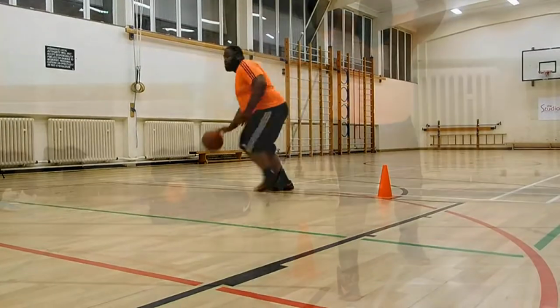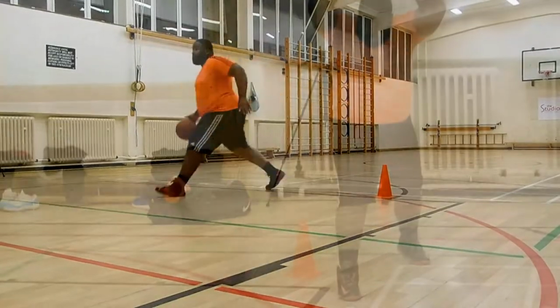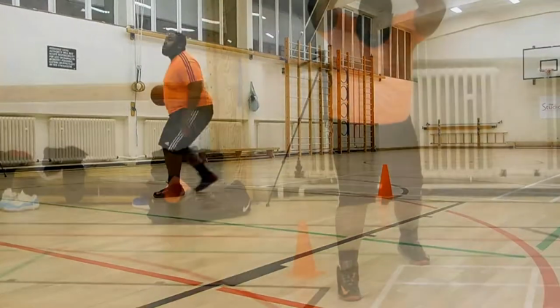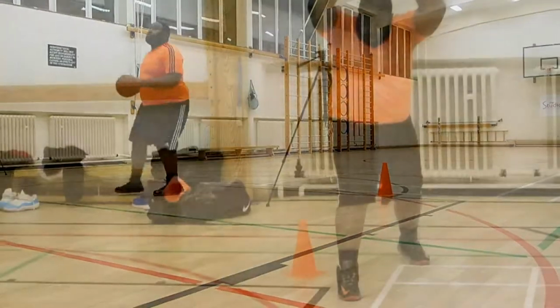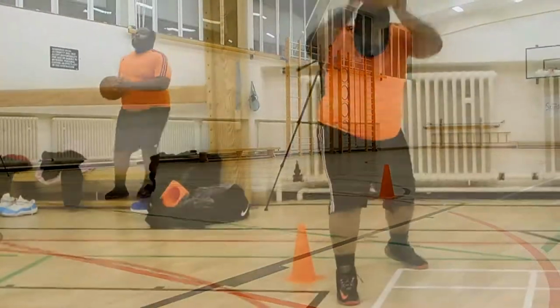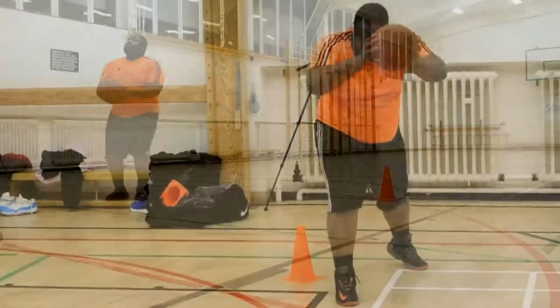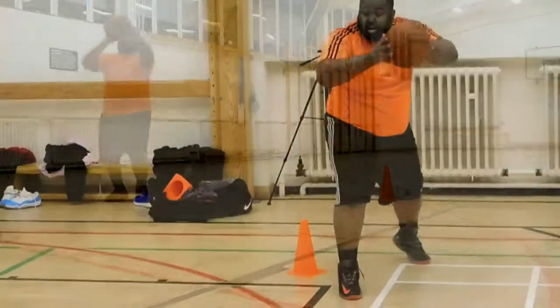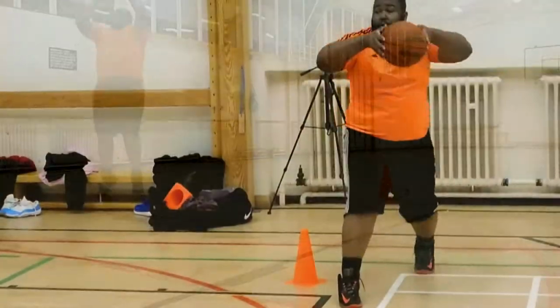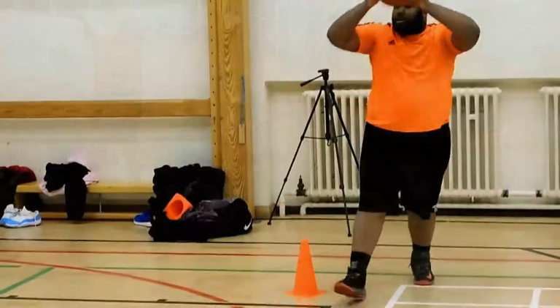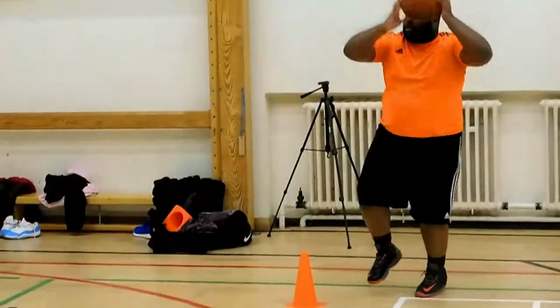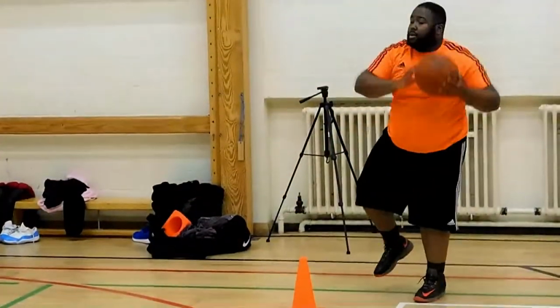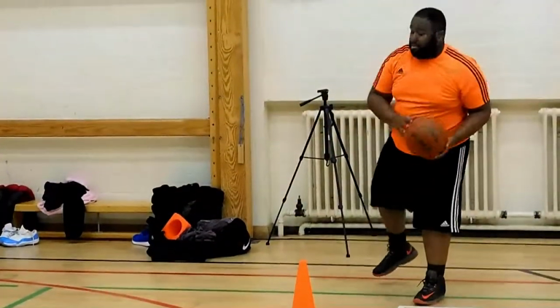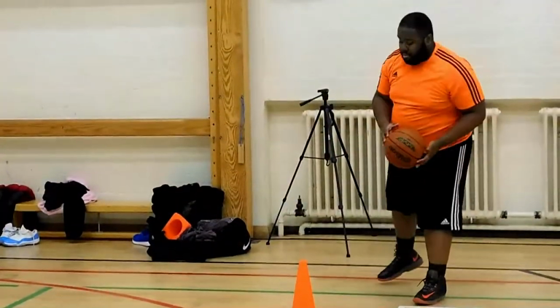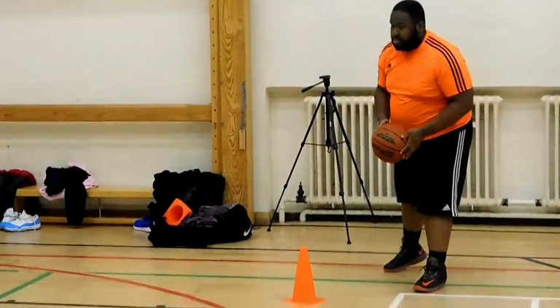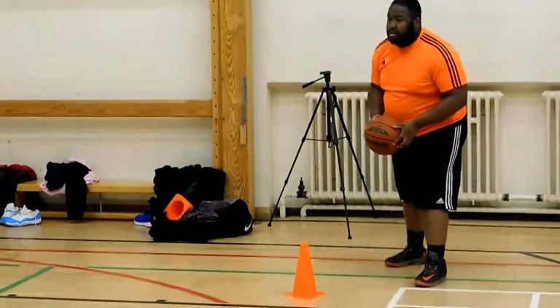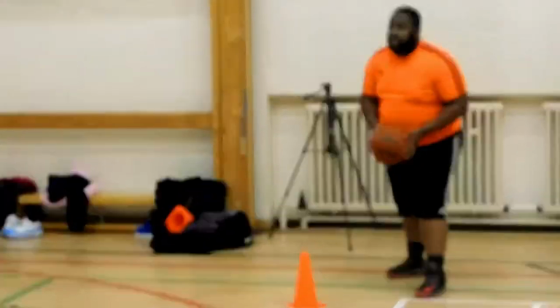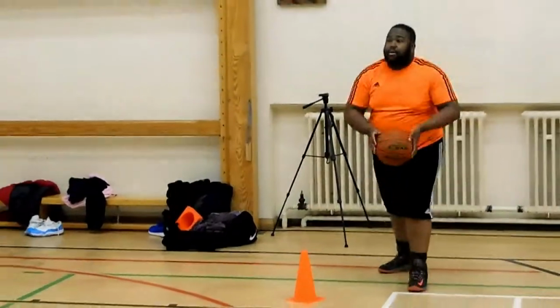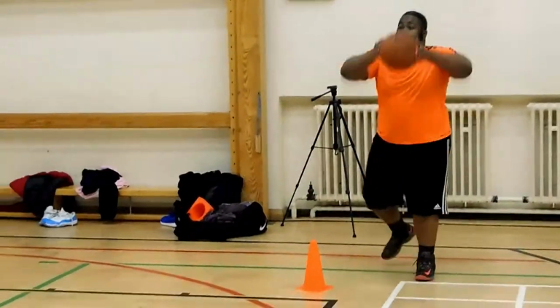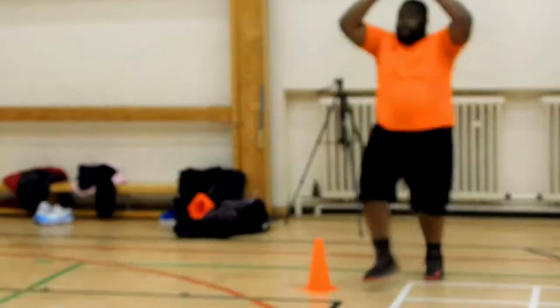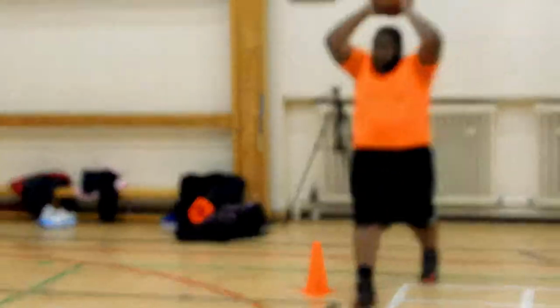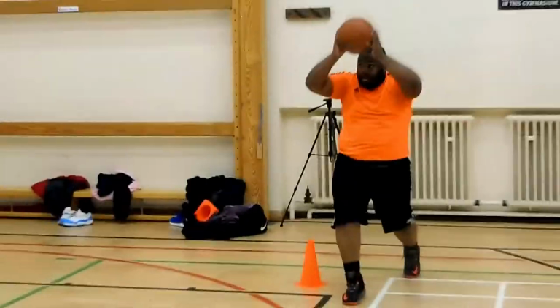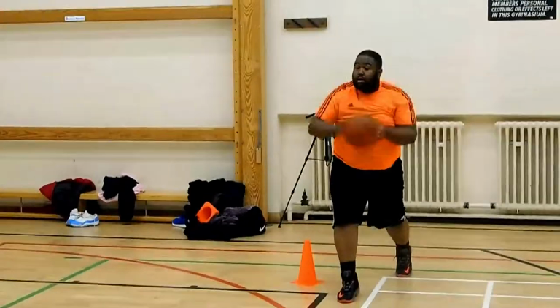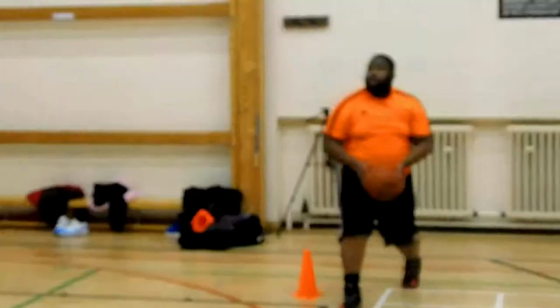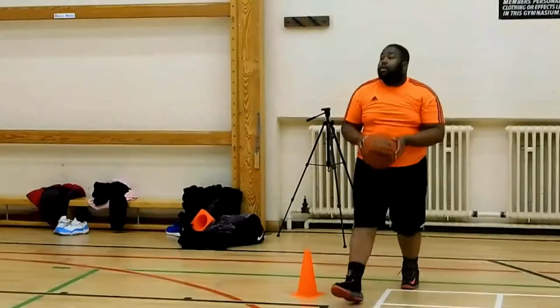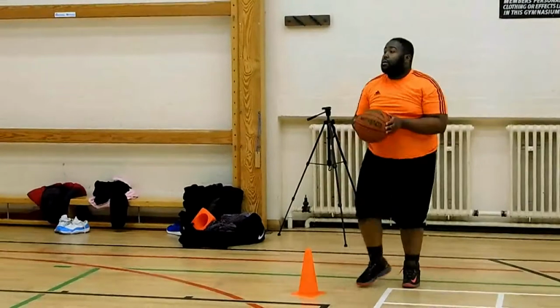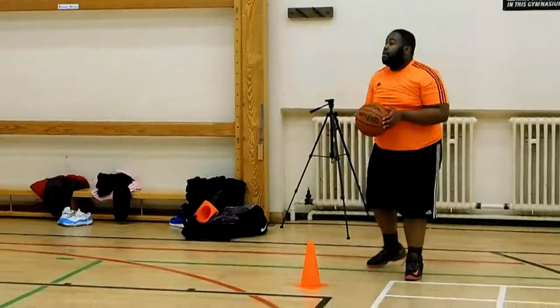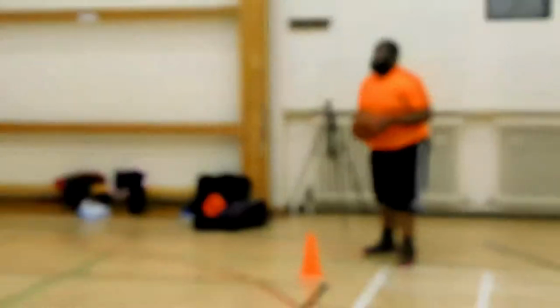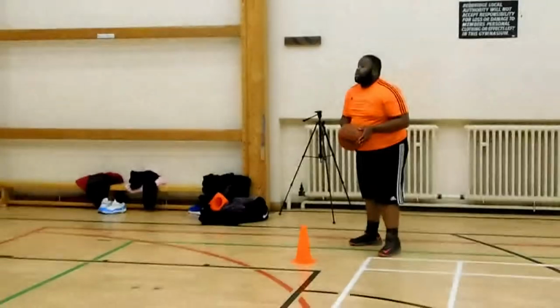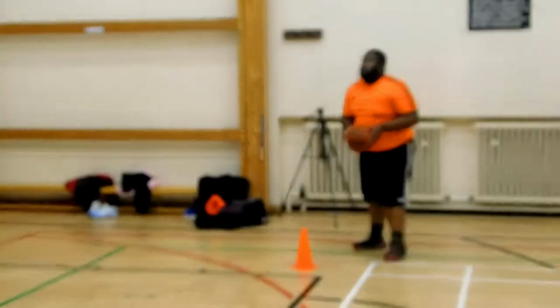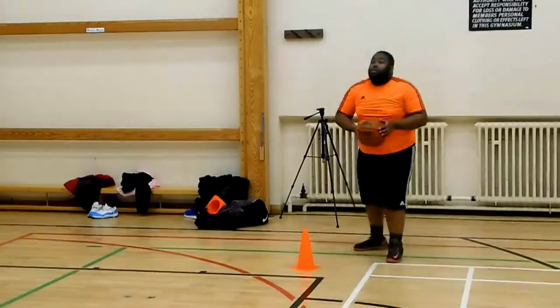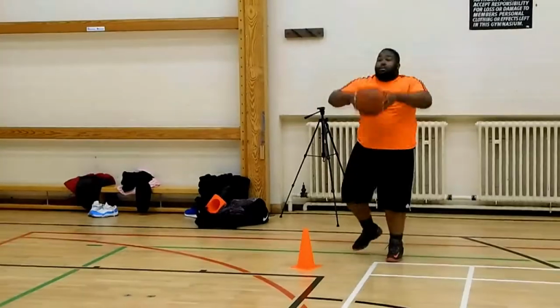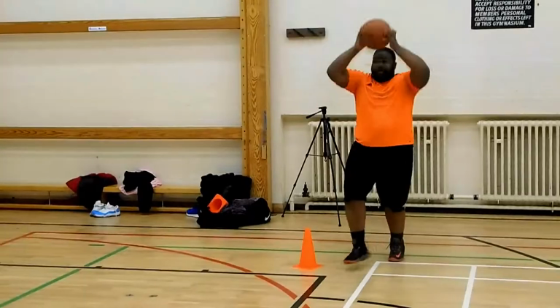Just make sure to use your body as much as your footwork, but the one rule is just try not to travel.